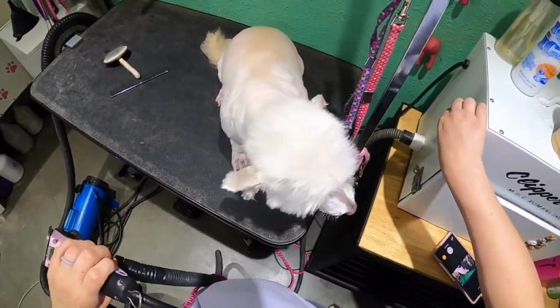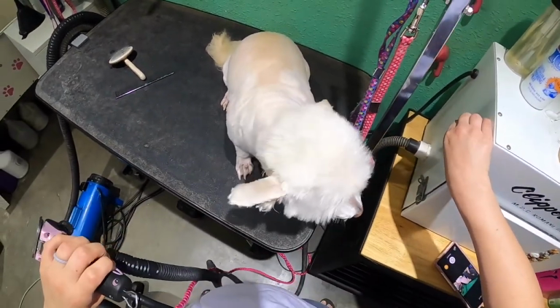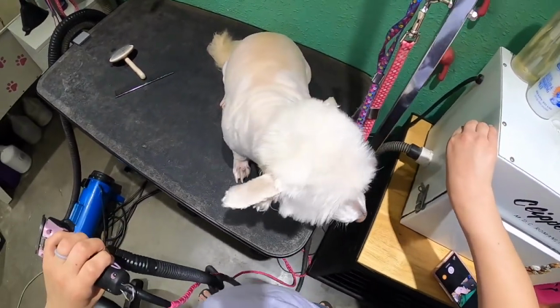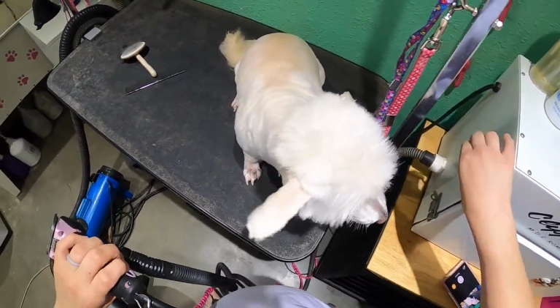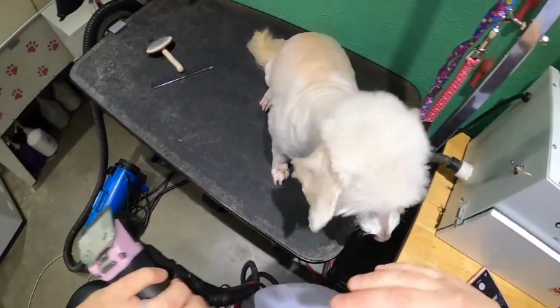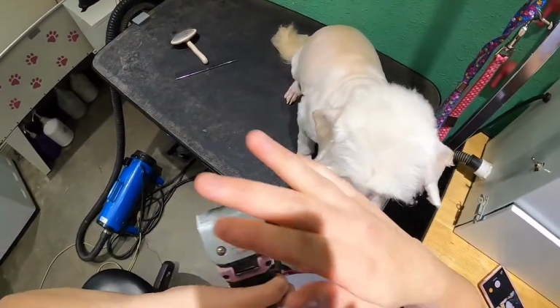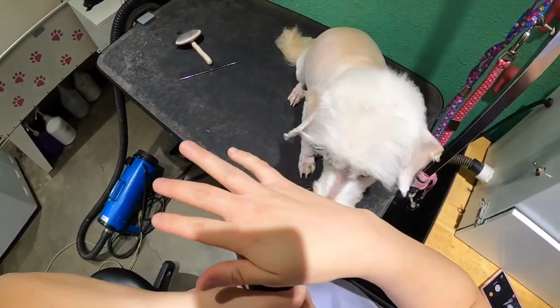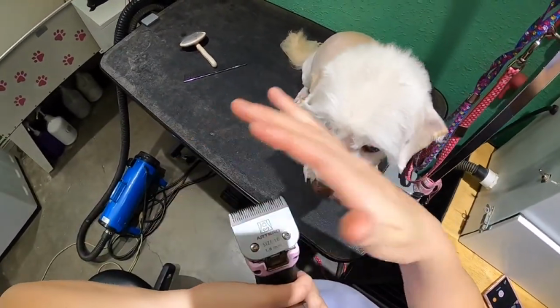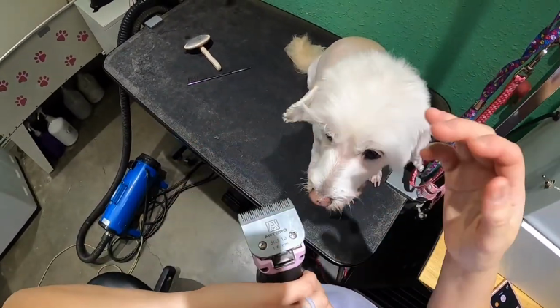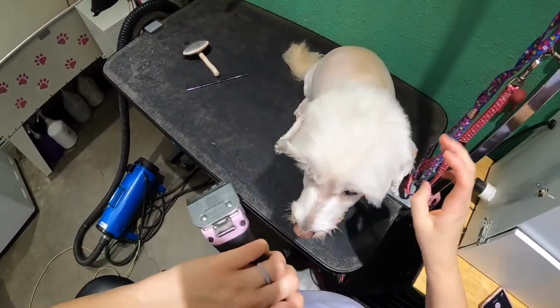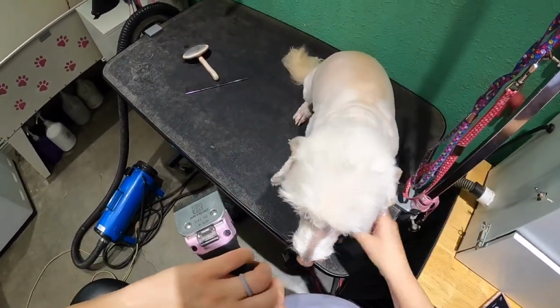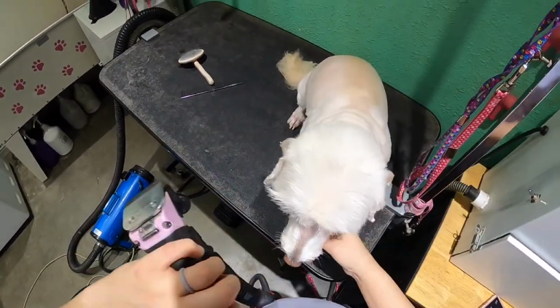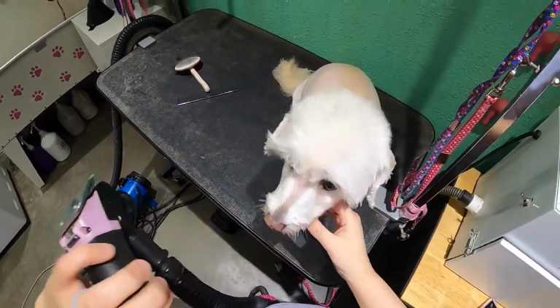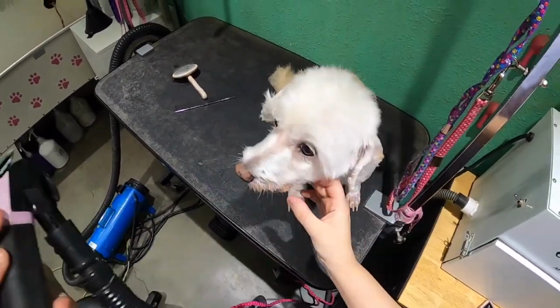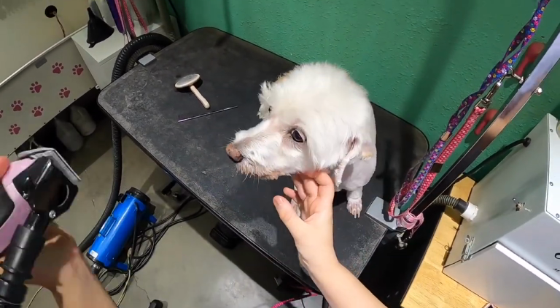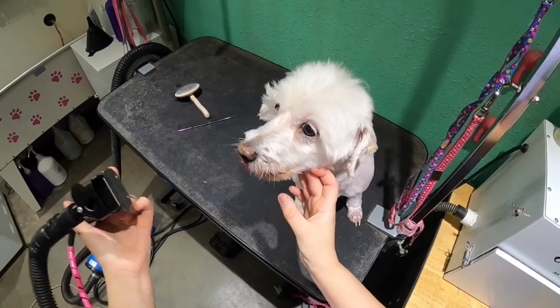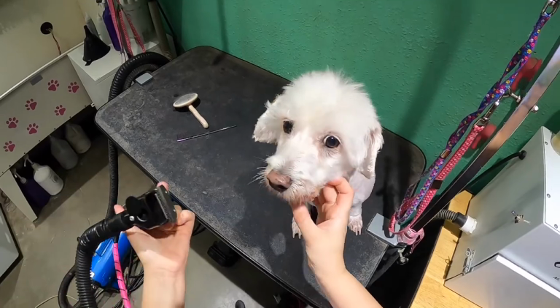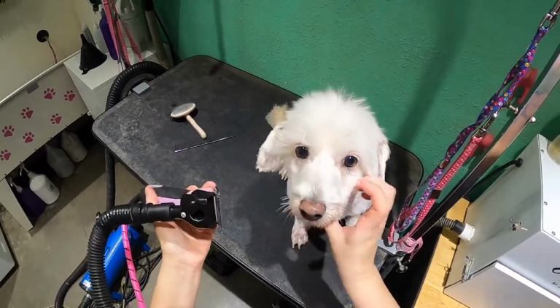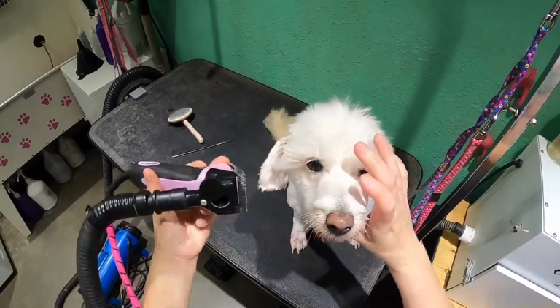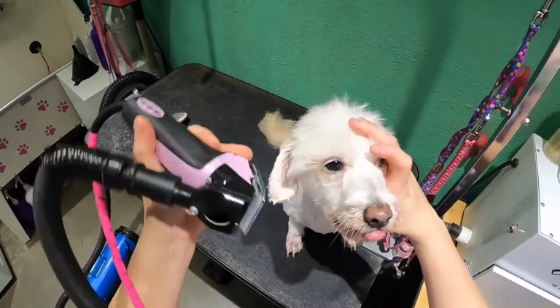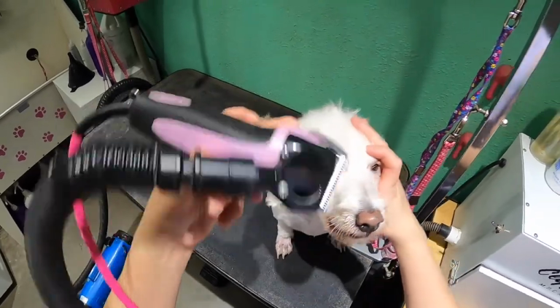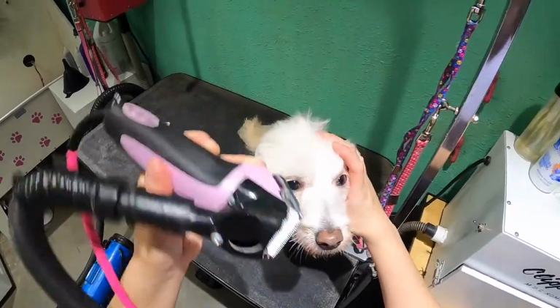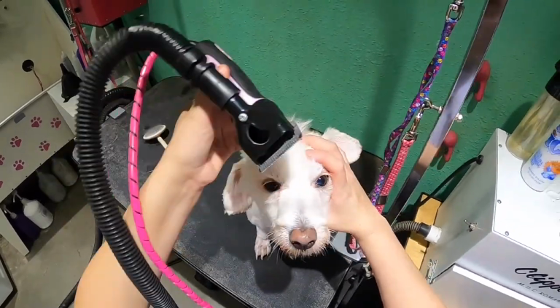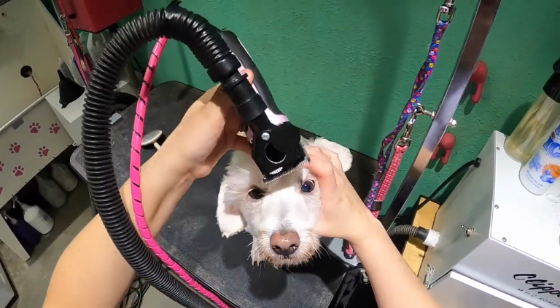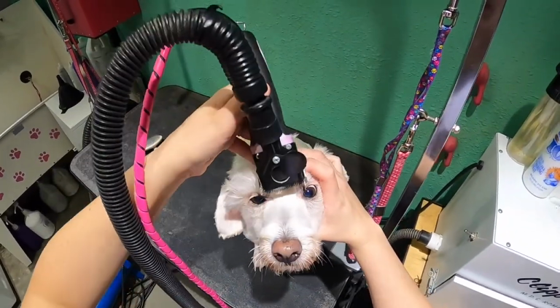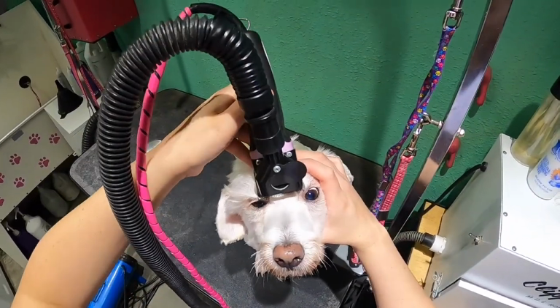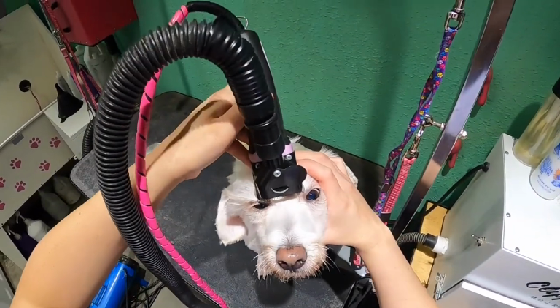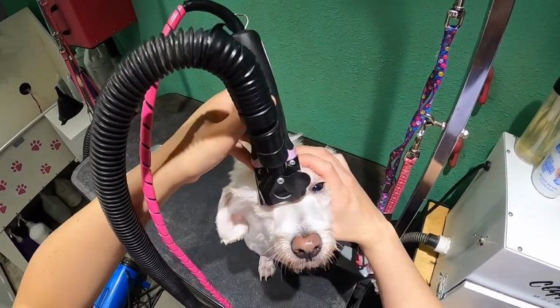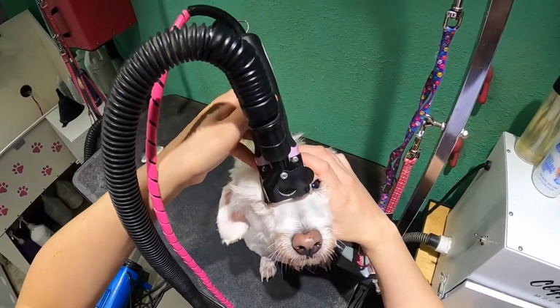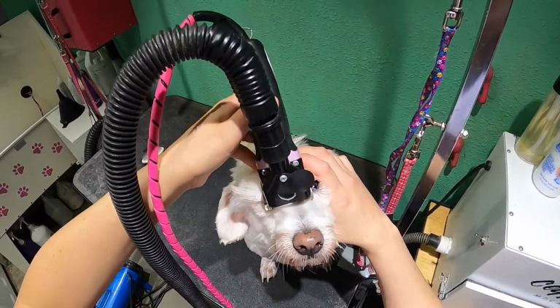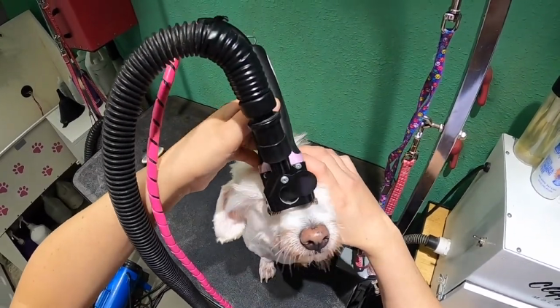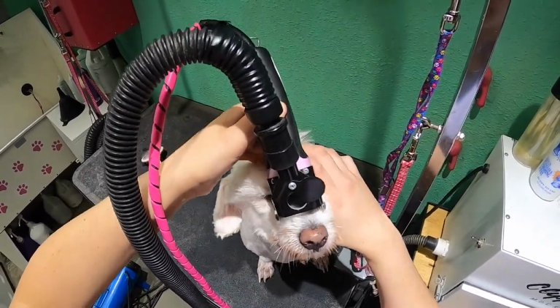Ready? This is size 10. Start in the middle.